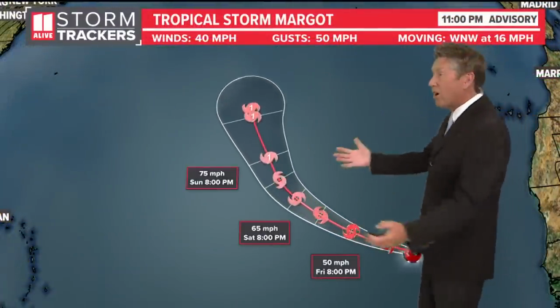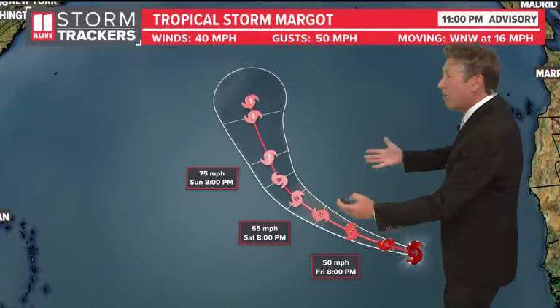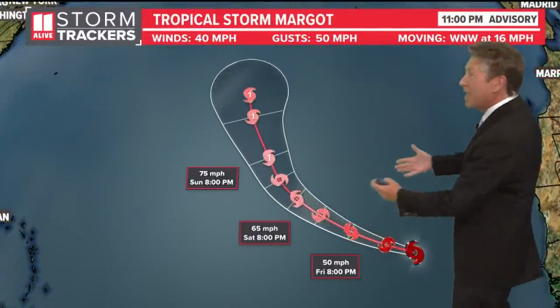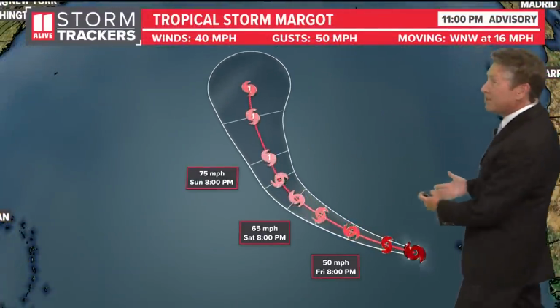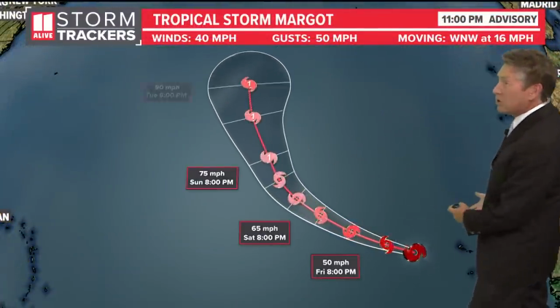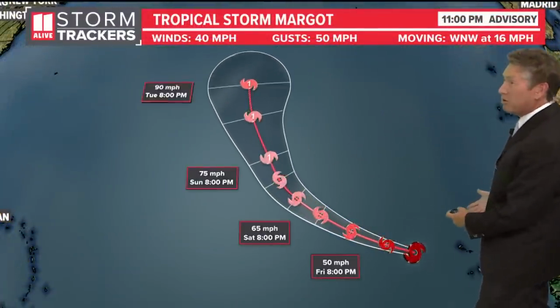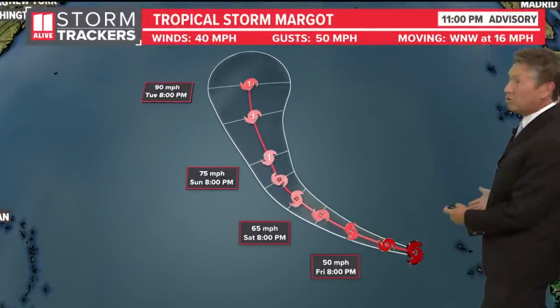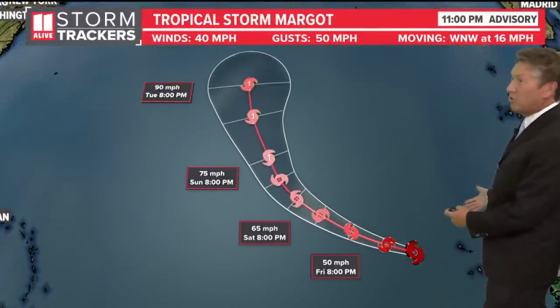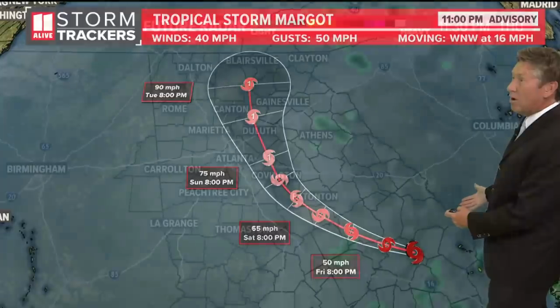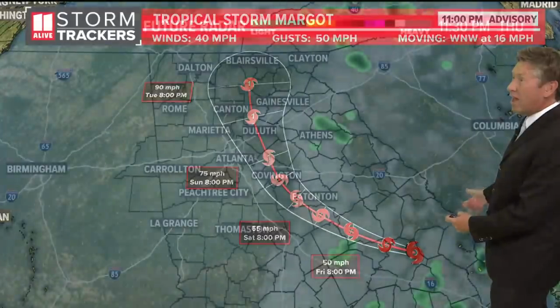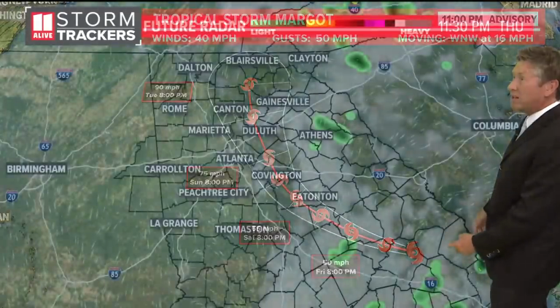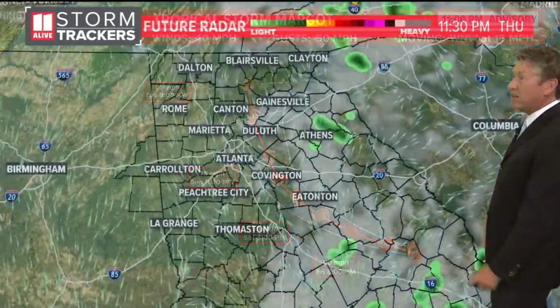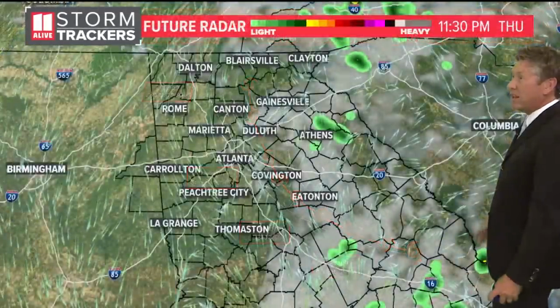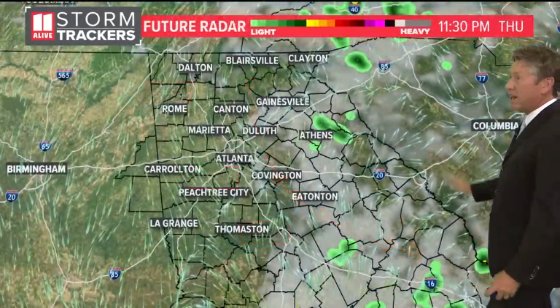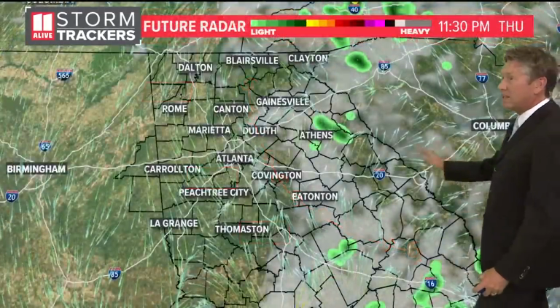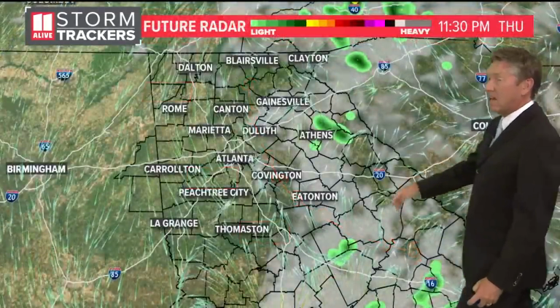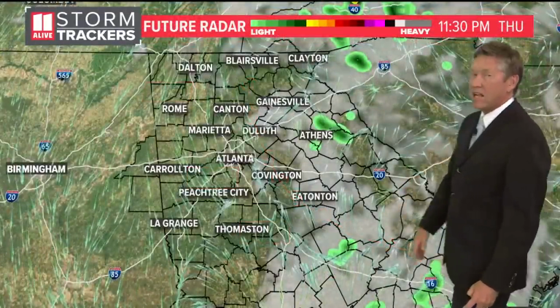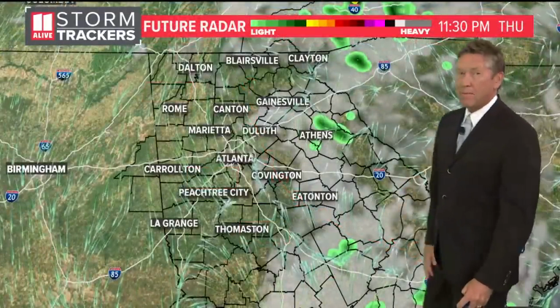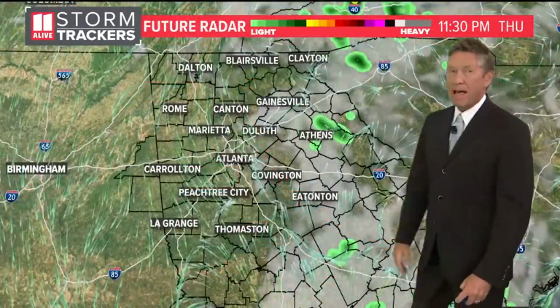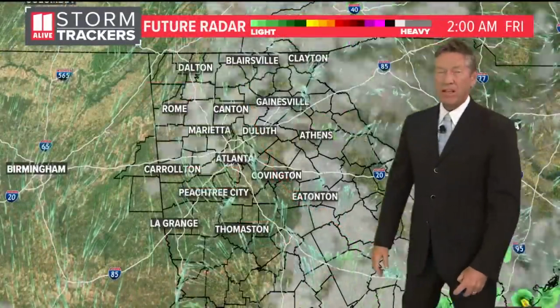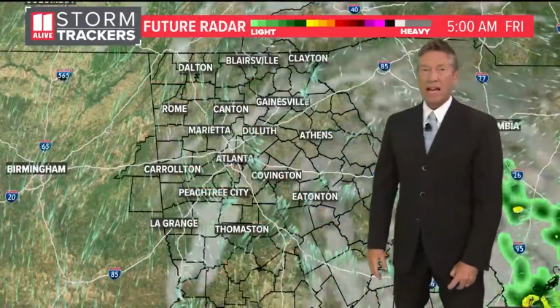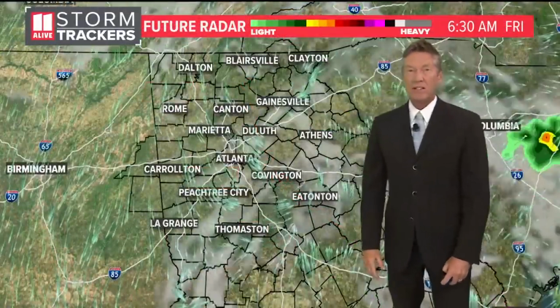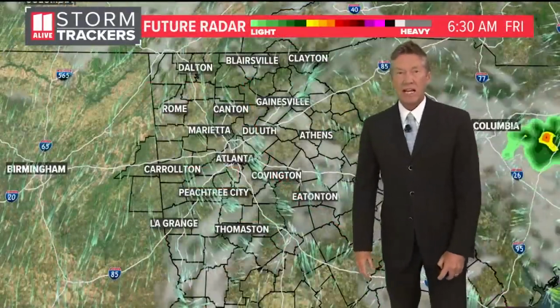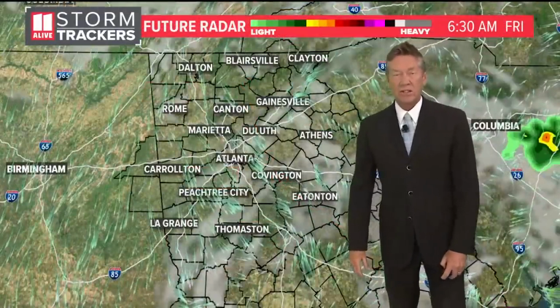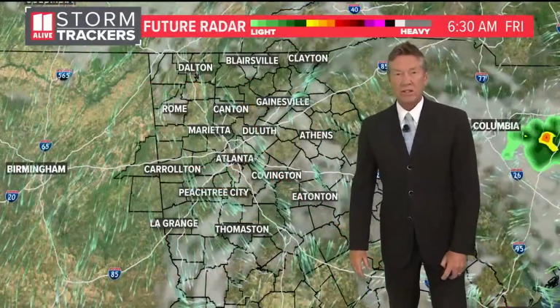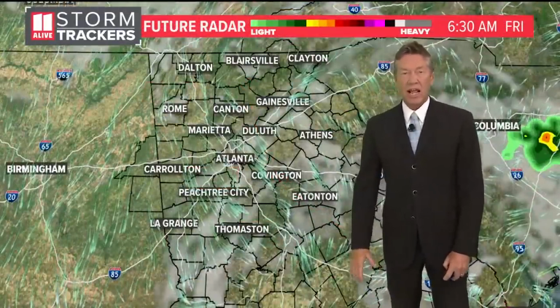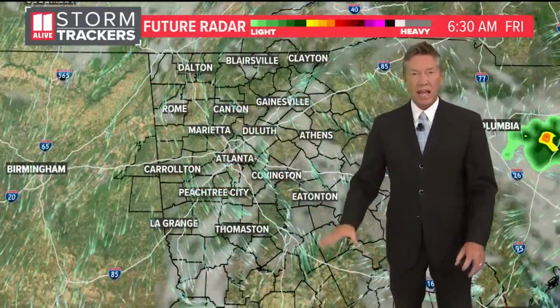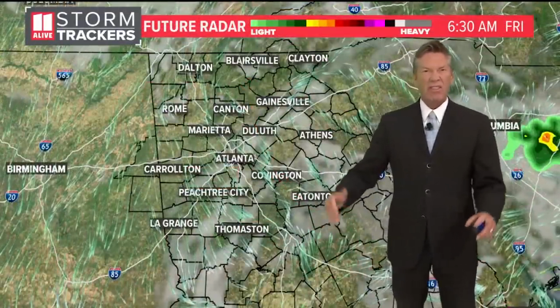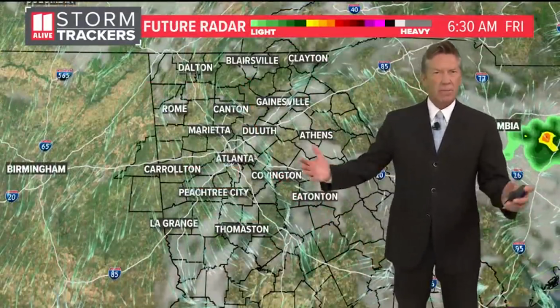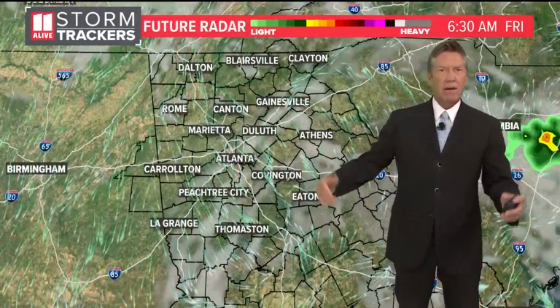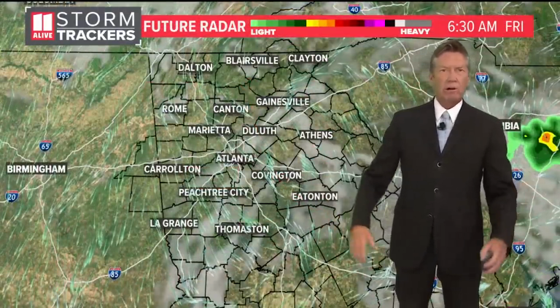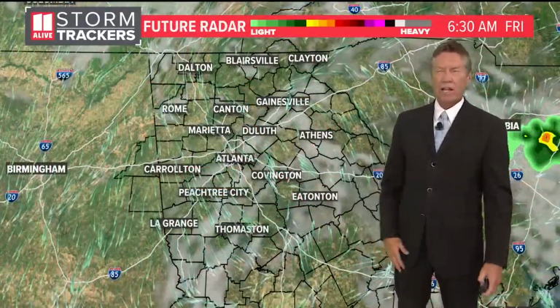Tropical Storm Margo is well out into the Atlantic. It's not going to impact the United States — it's just going to hang out there and become a hurricane.